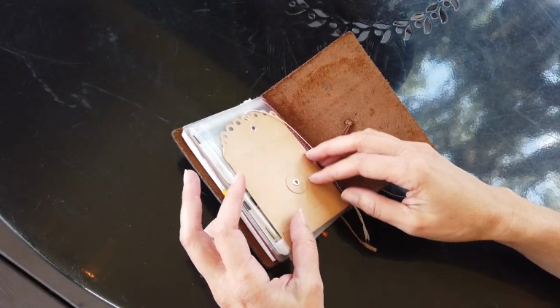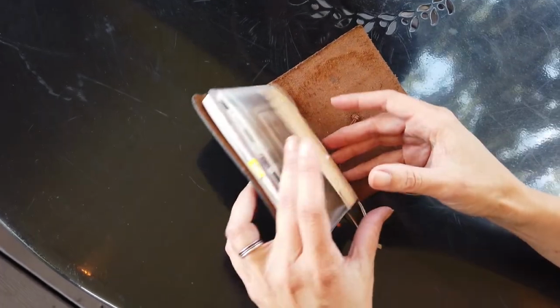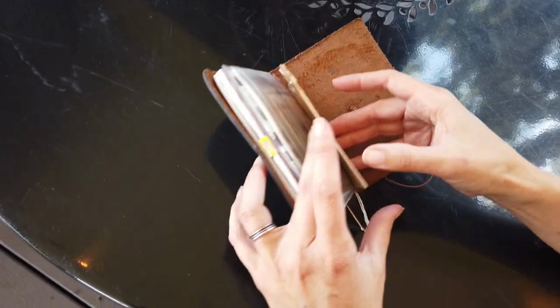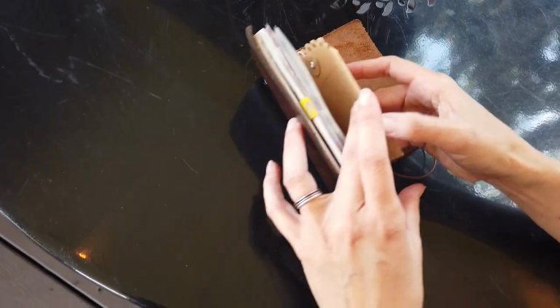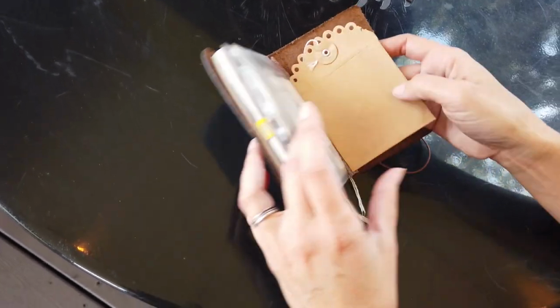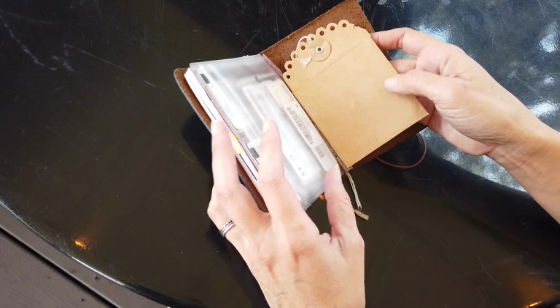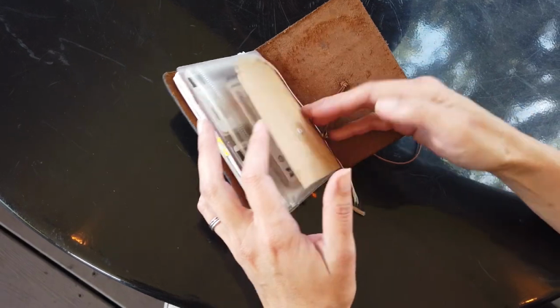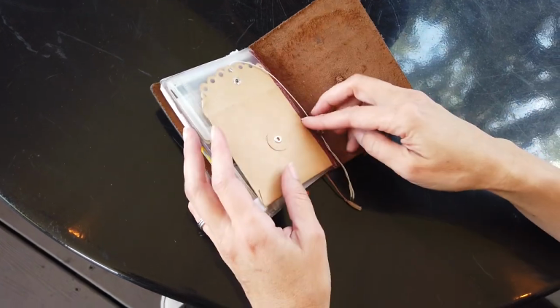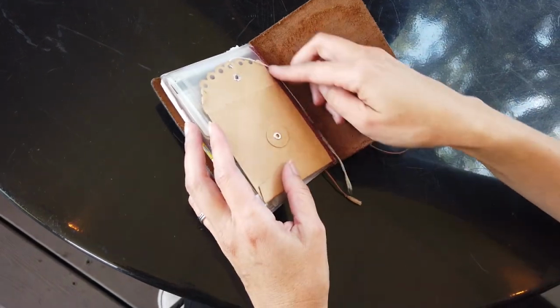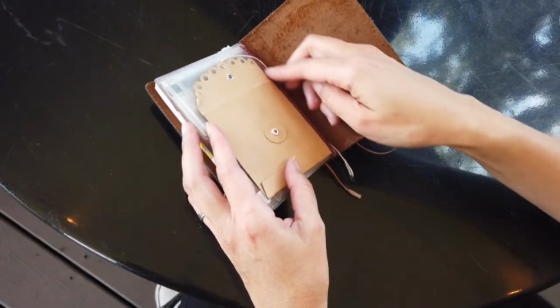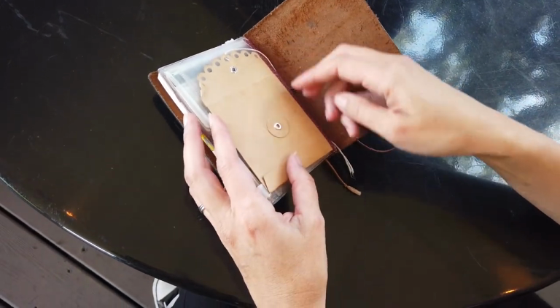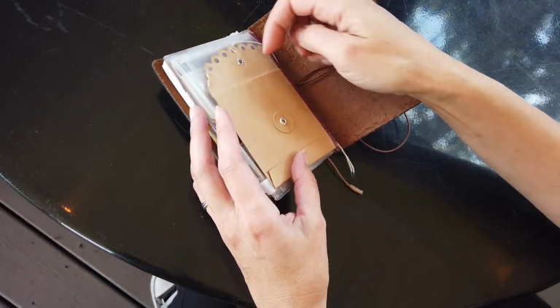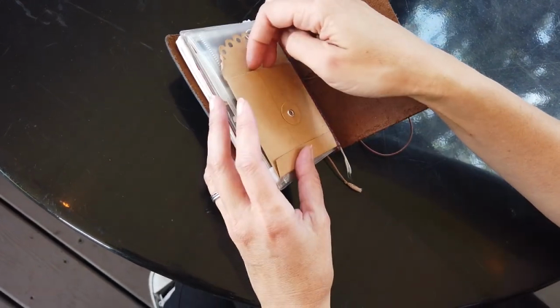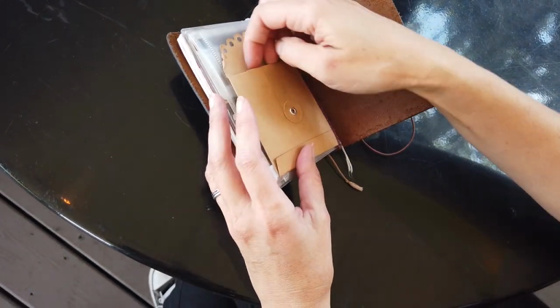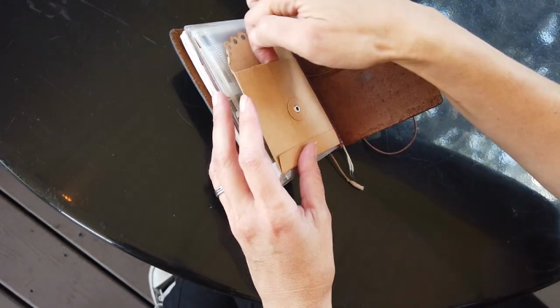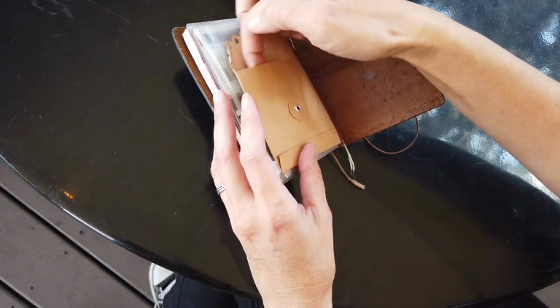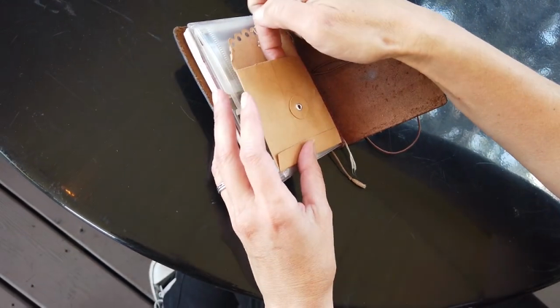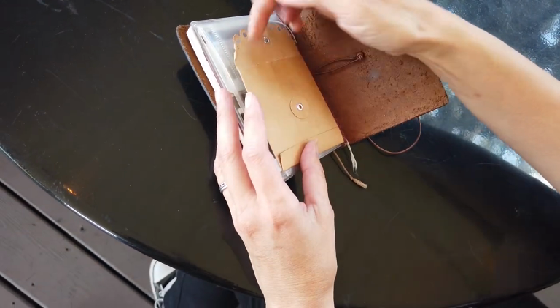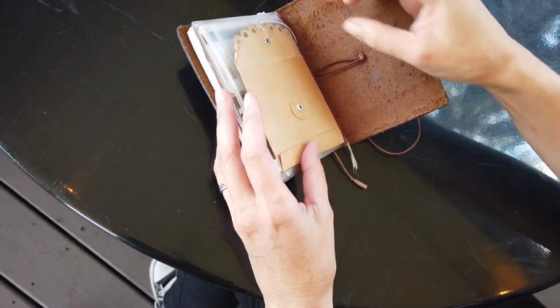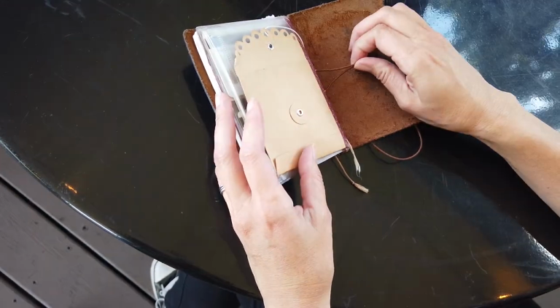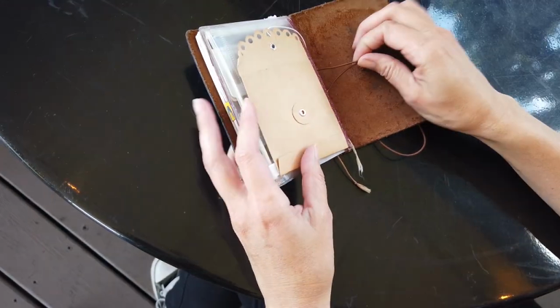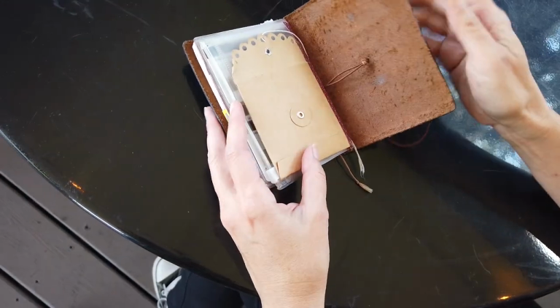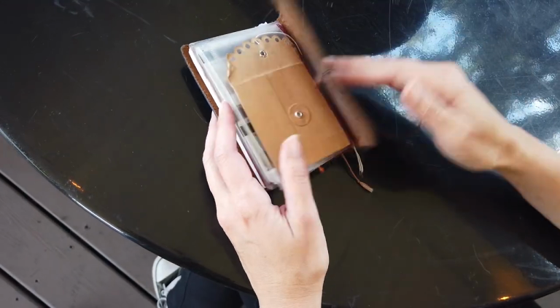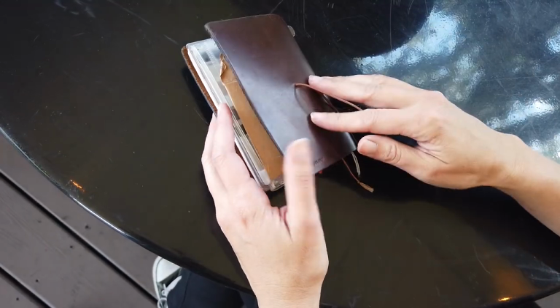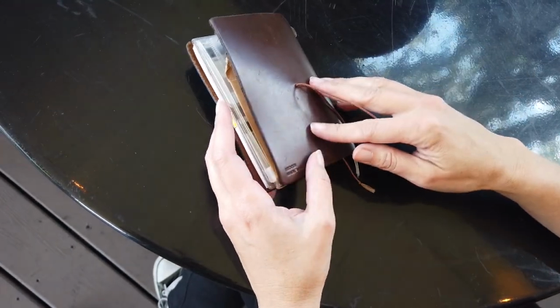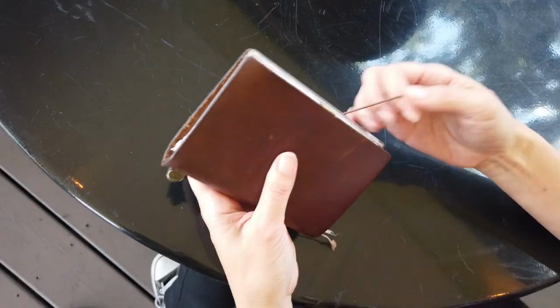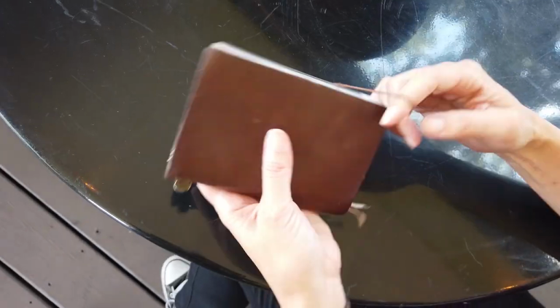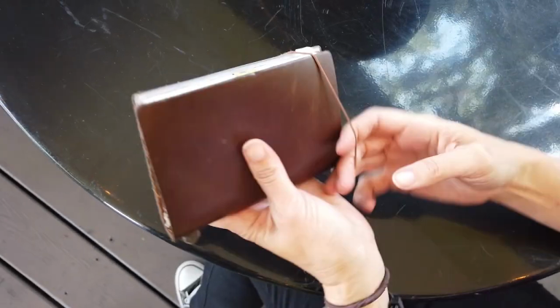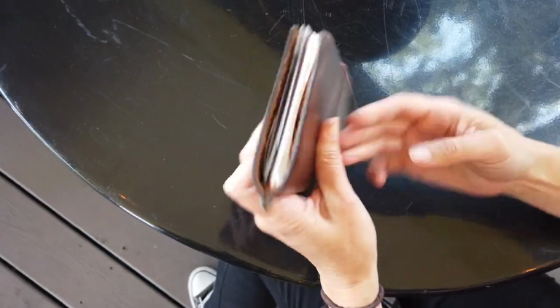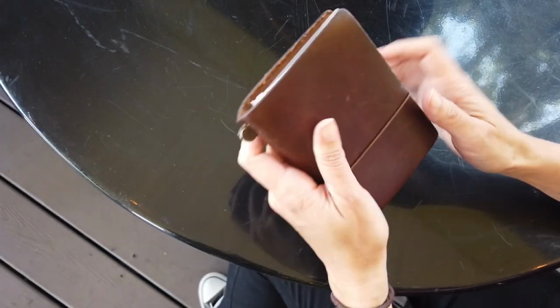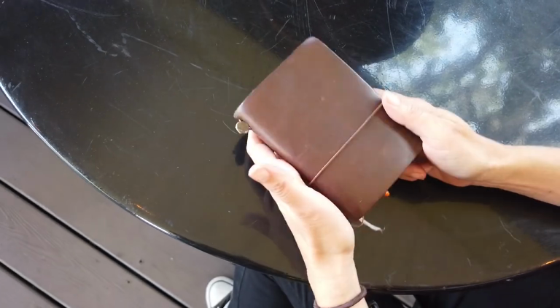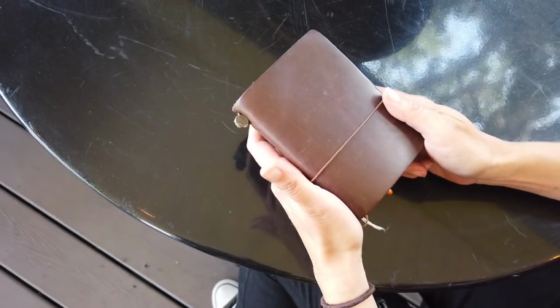I made this myself and just taped it in here so that I have an extra pocket if I need it. And that's pretty much it.